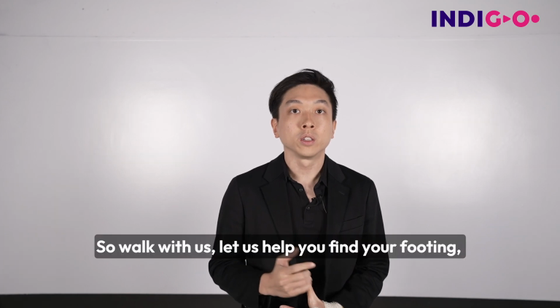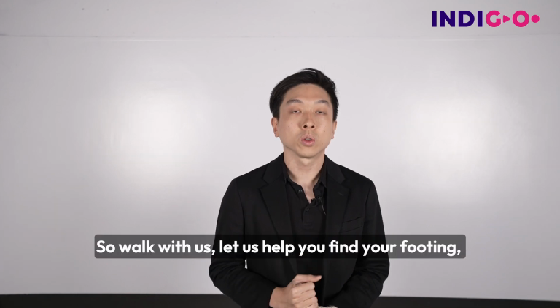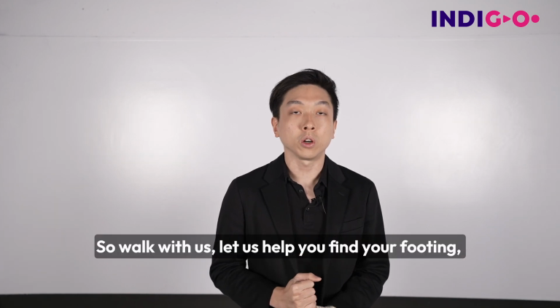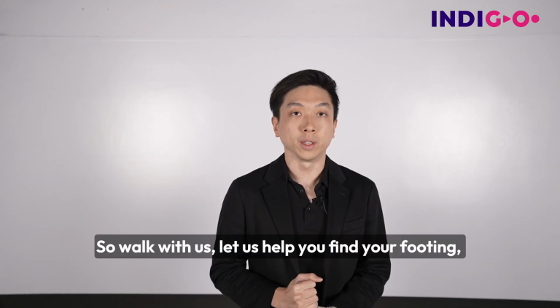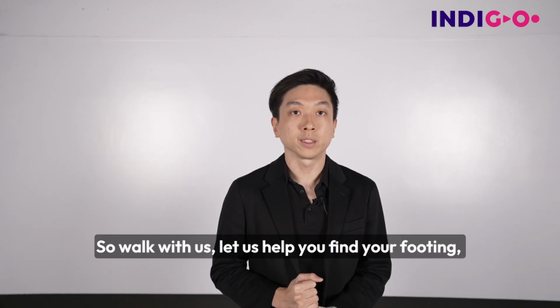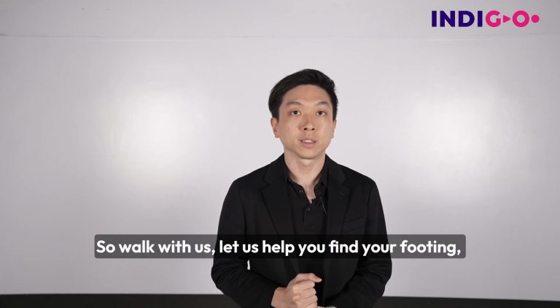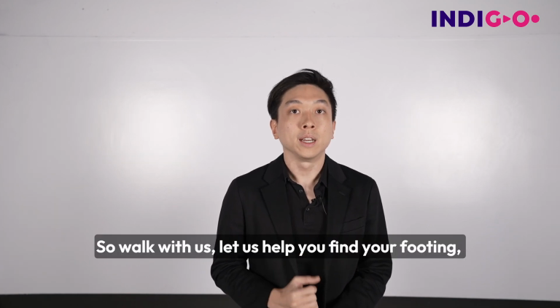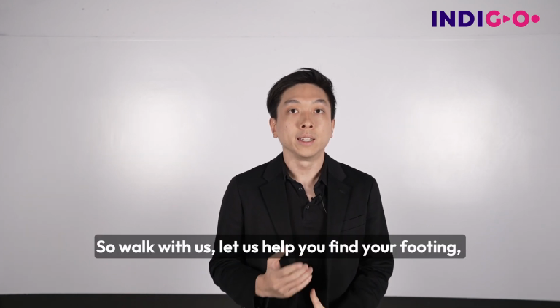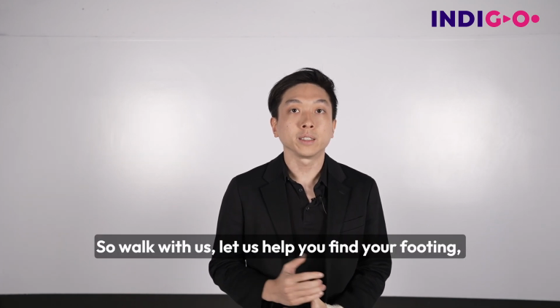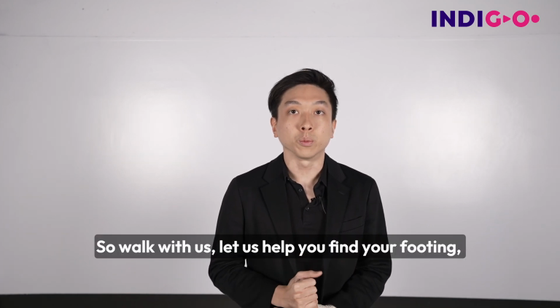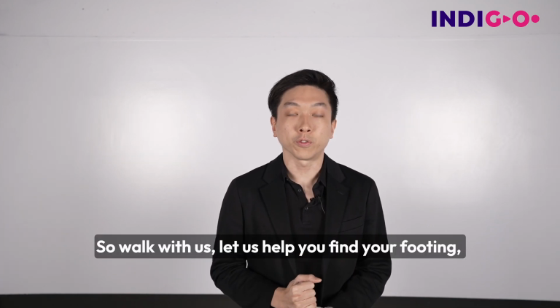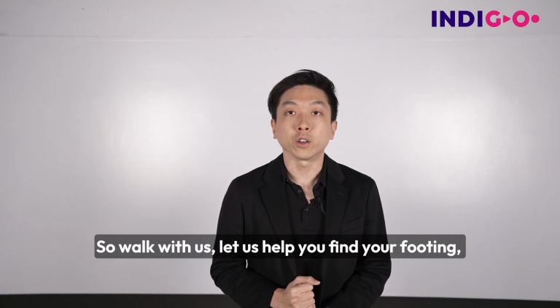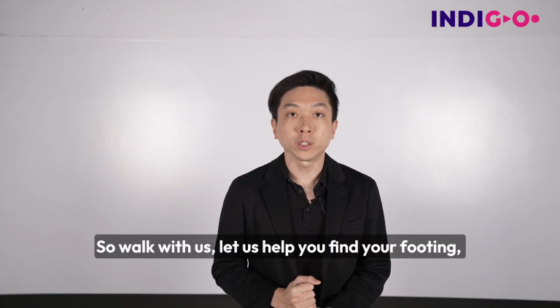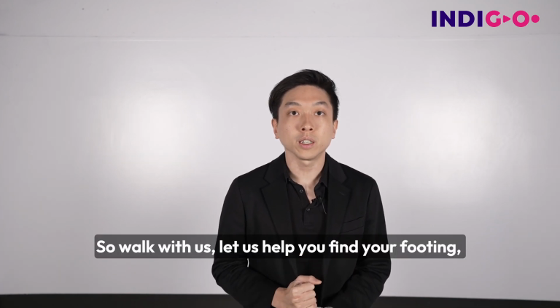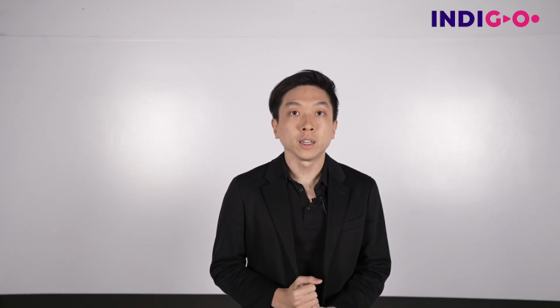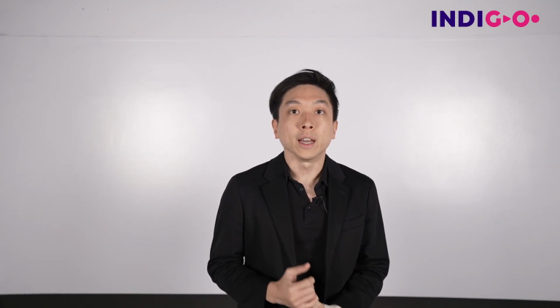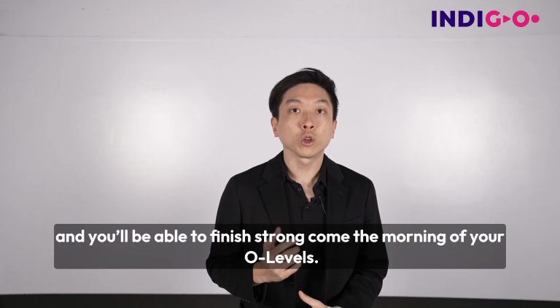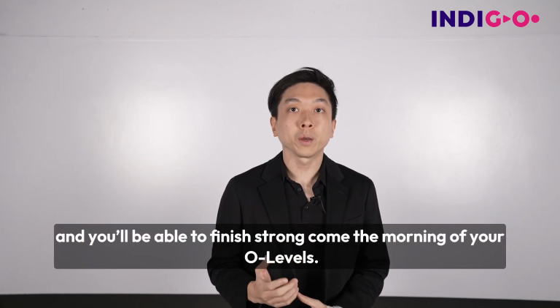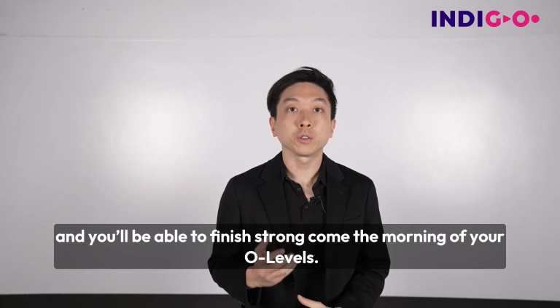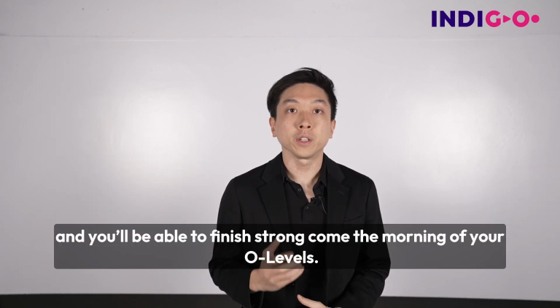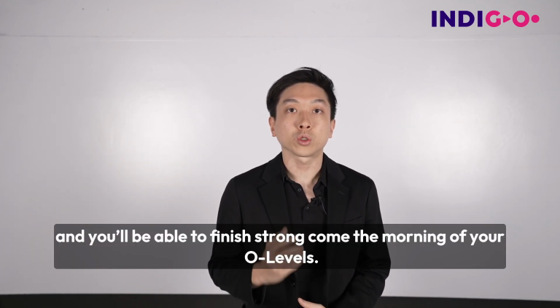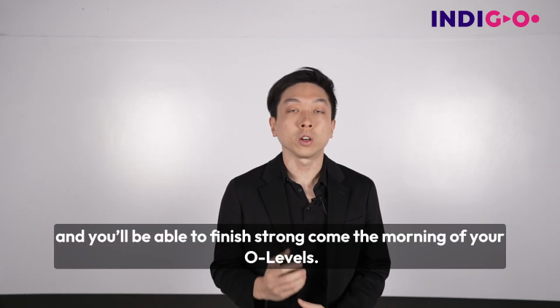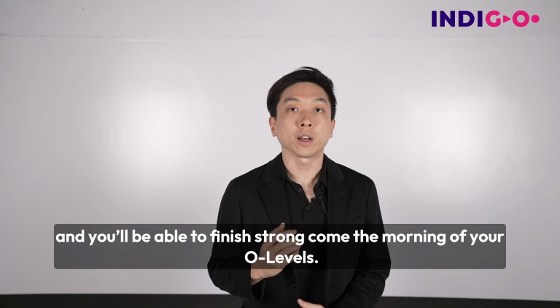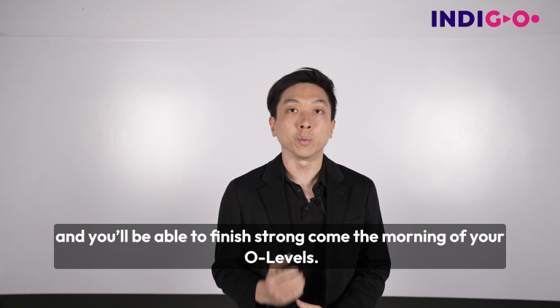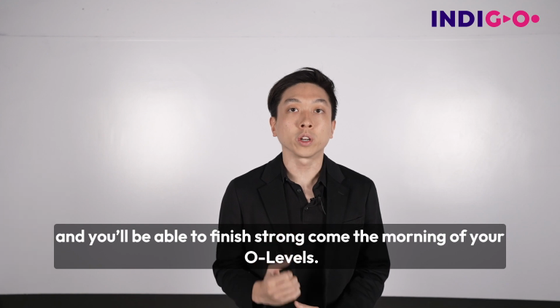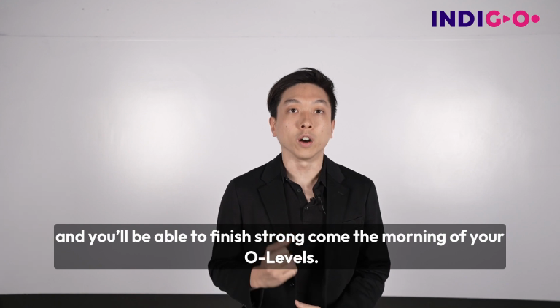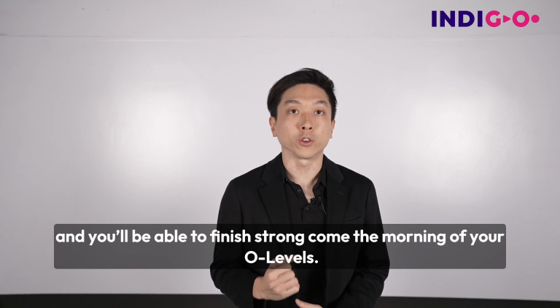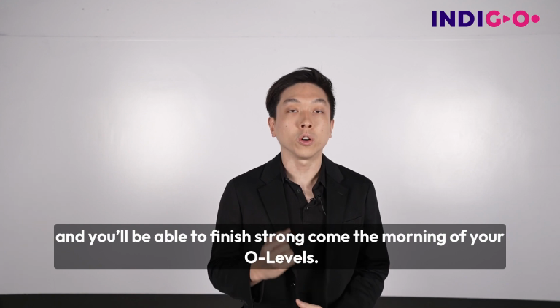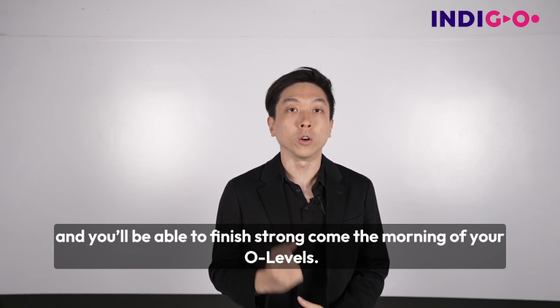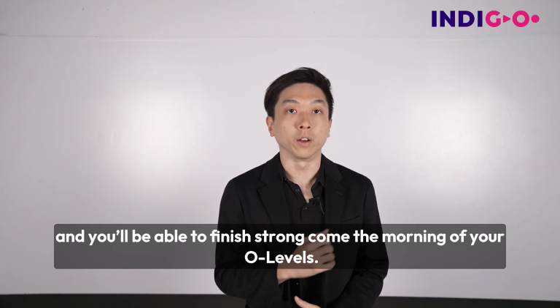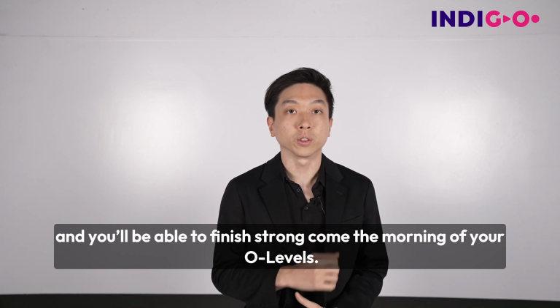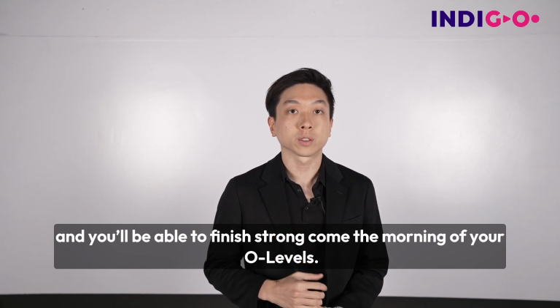So walk with us. Let us help you find your footing and you'll be able to finish strong come the morning of your O-levels.